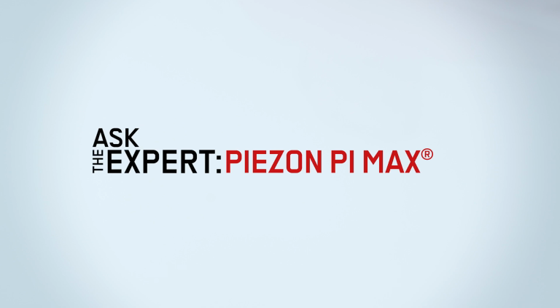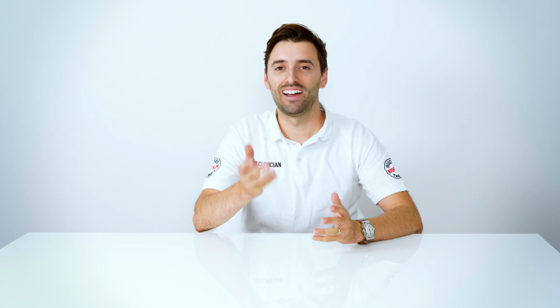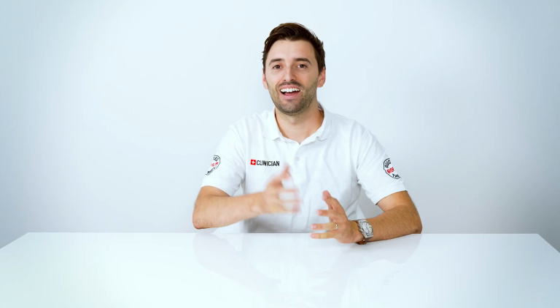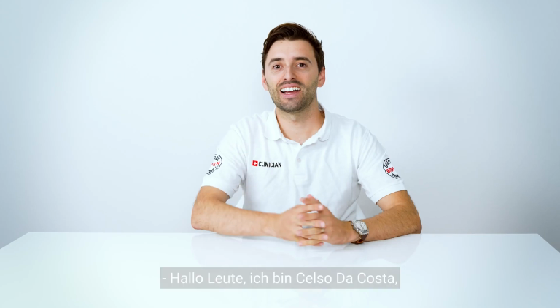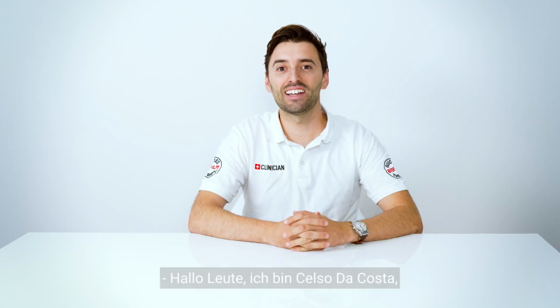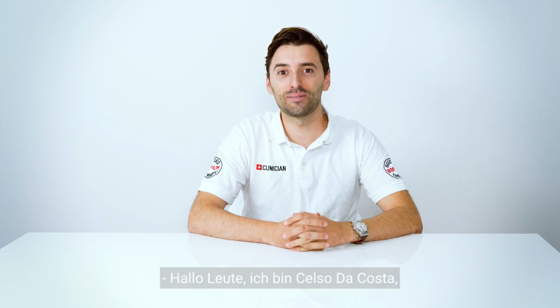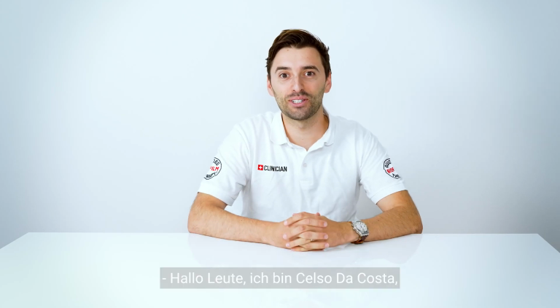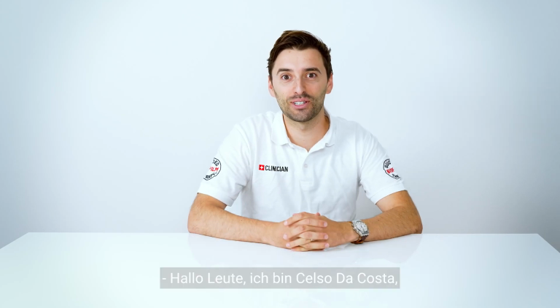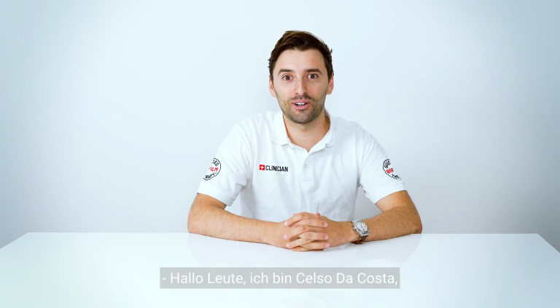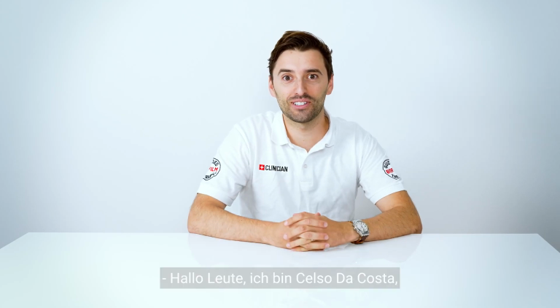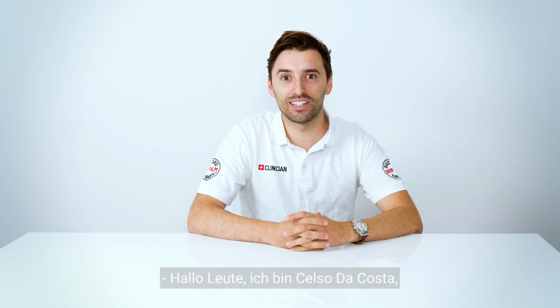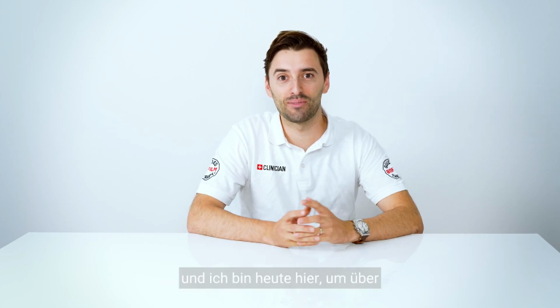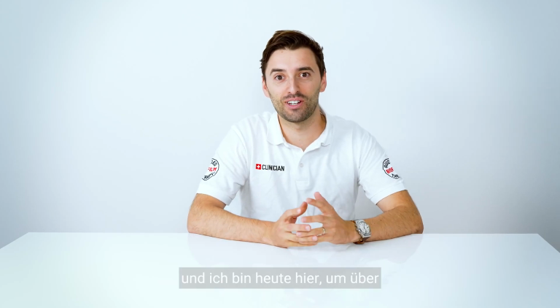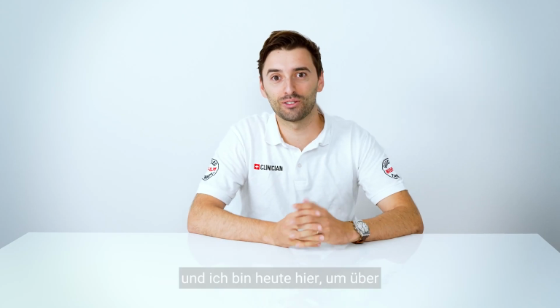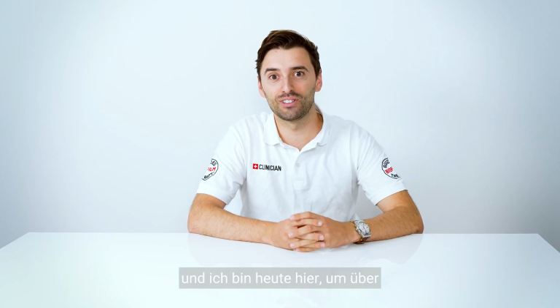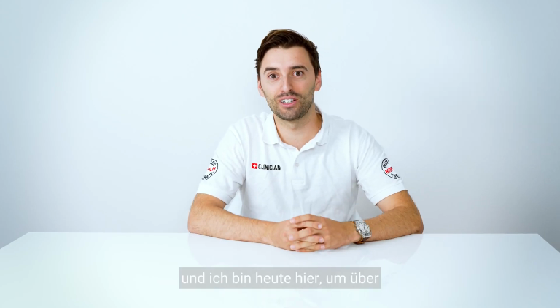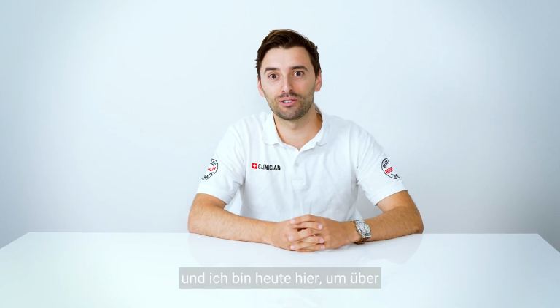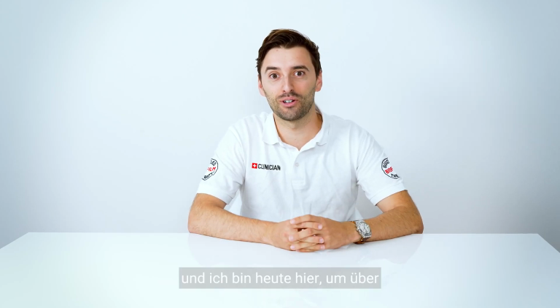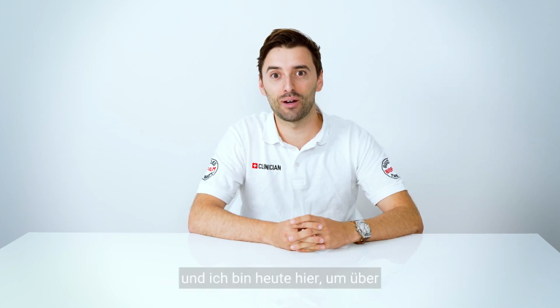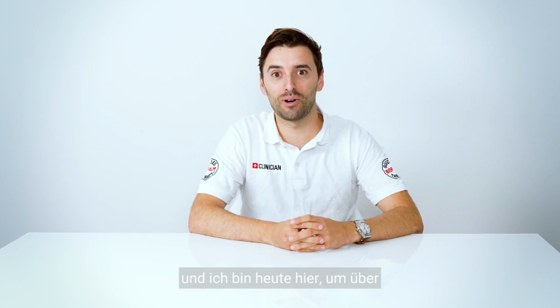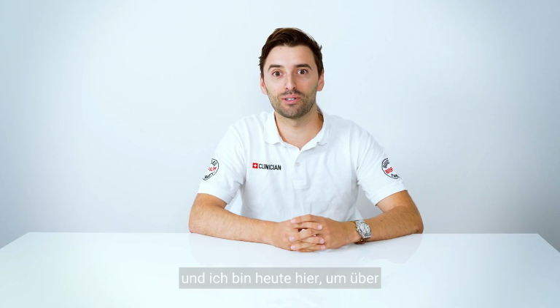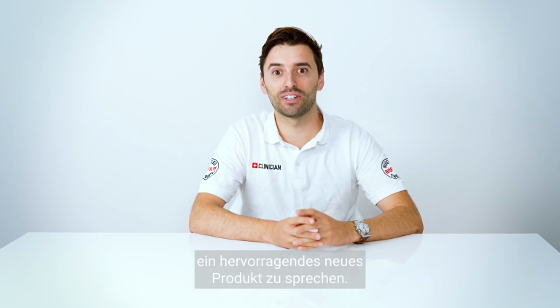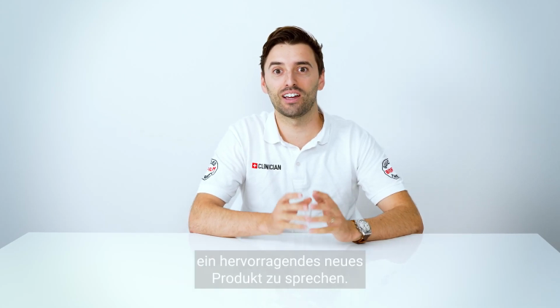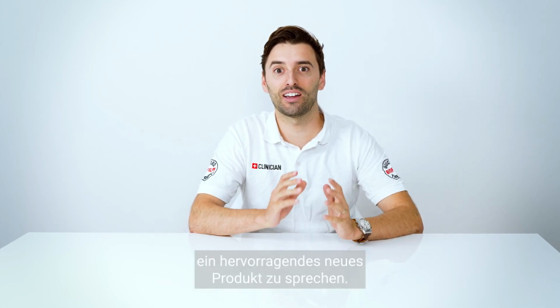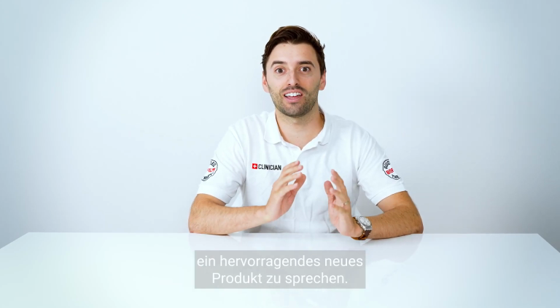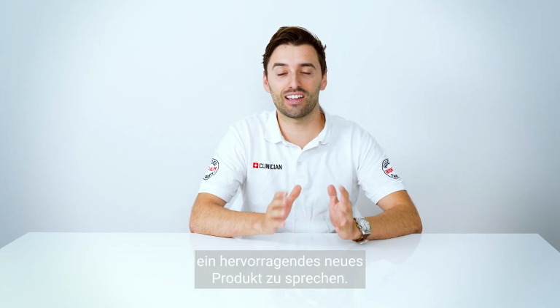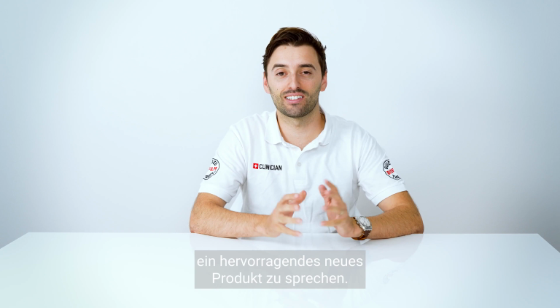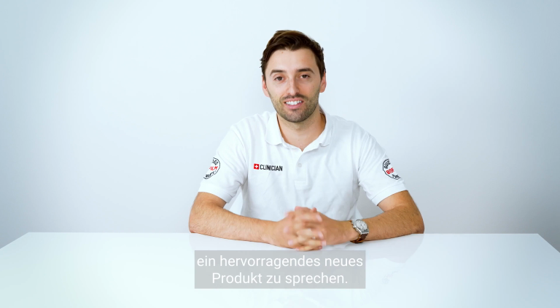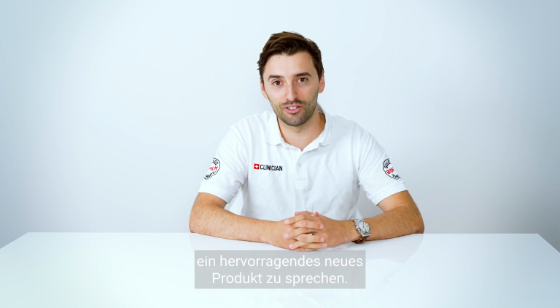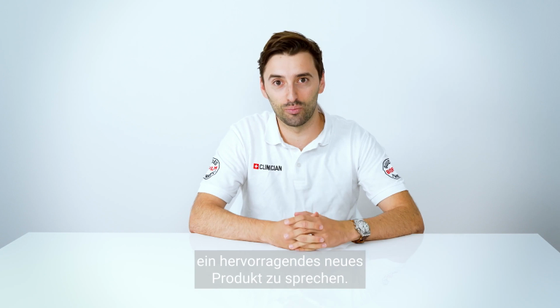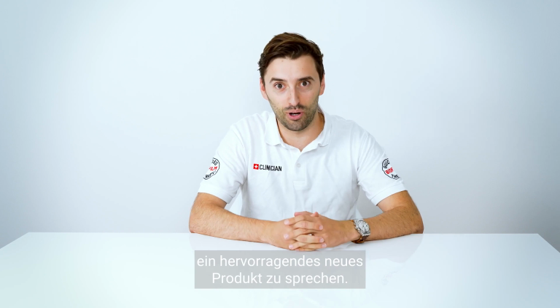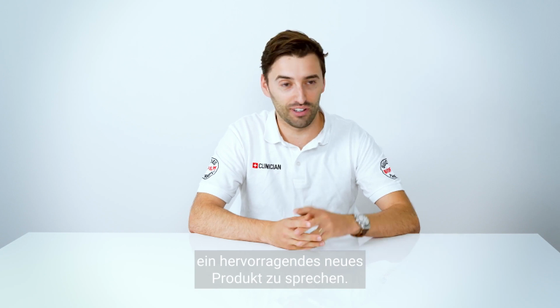Hi guys, I'm Celso de Costa and I'm here today to talk about an excellent new product.